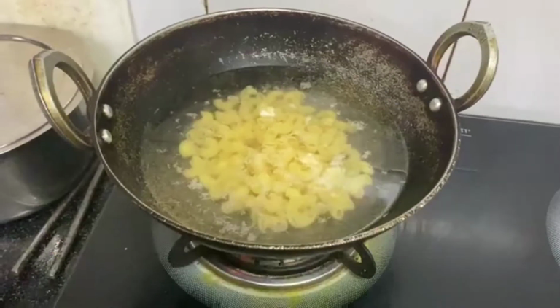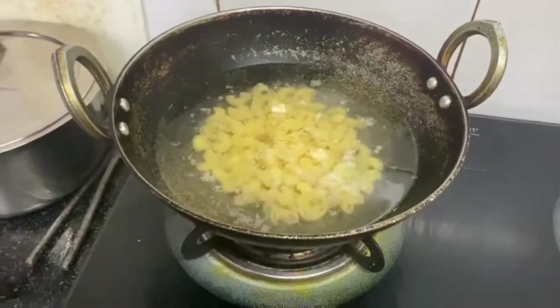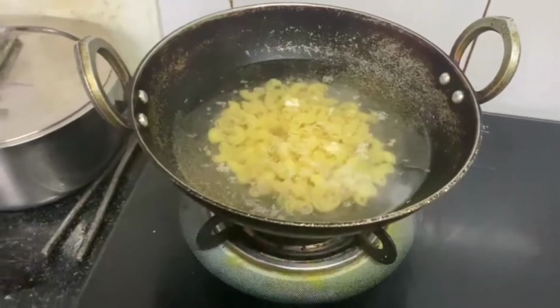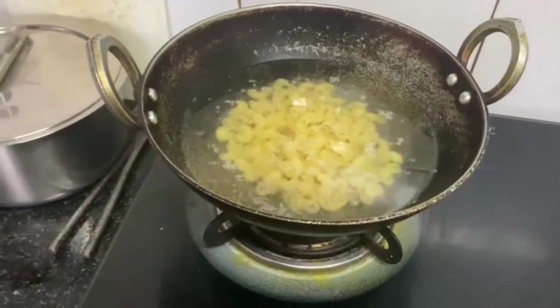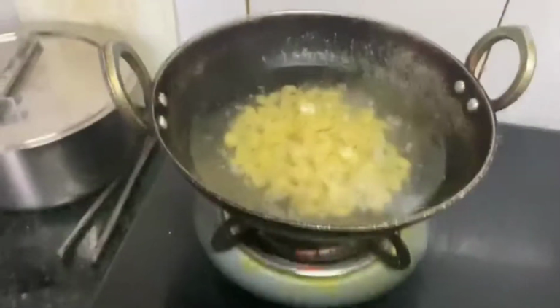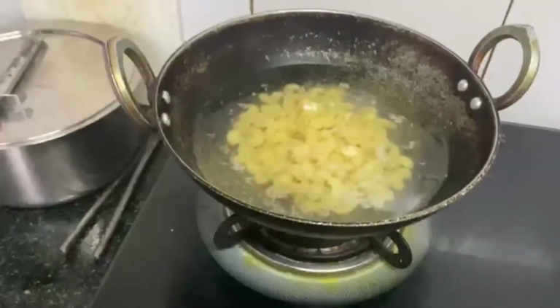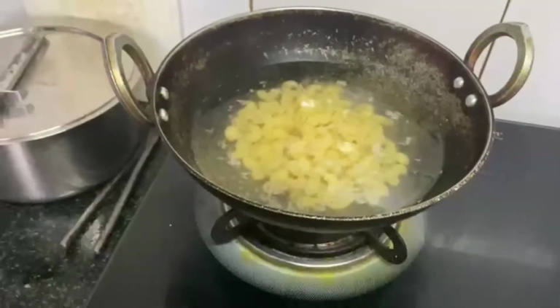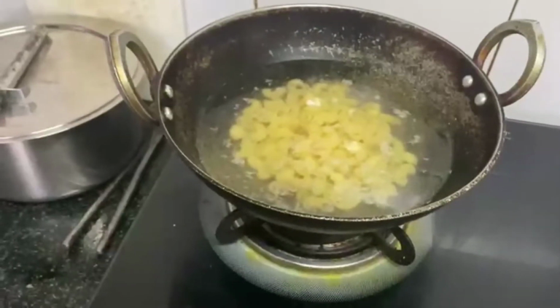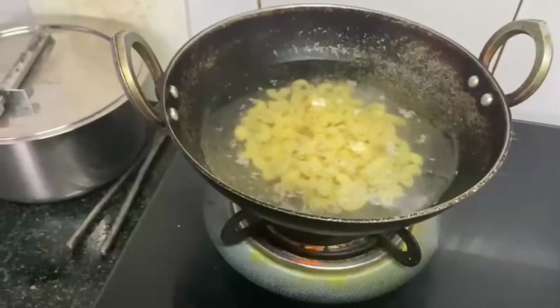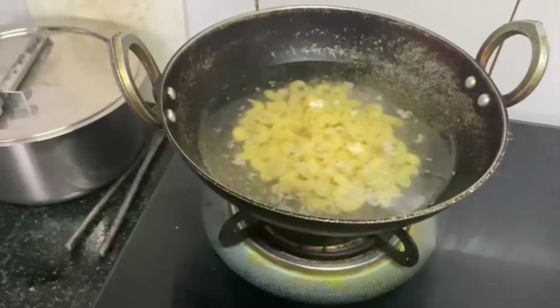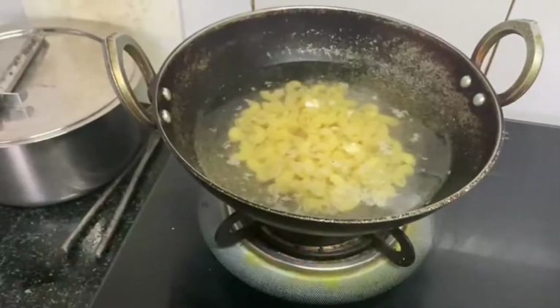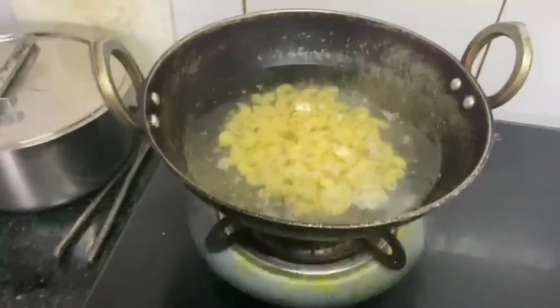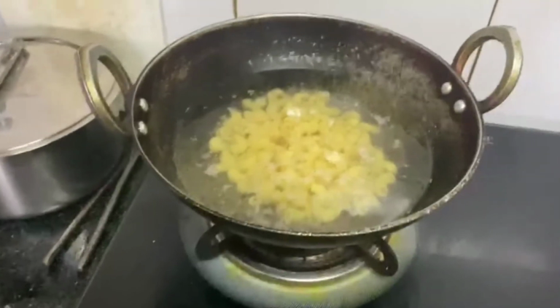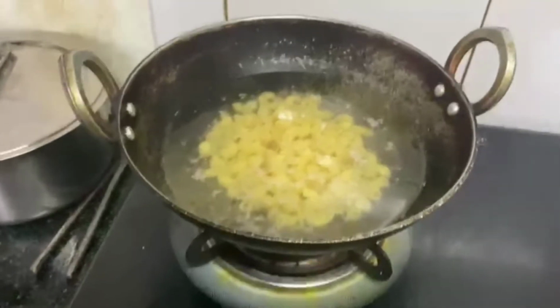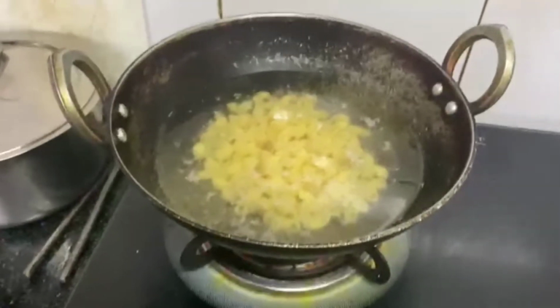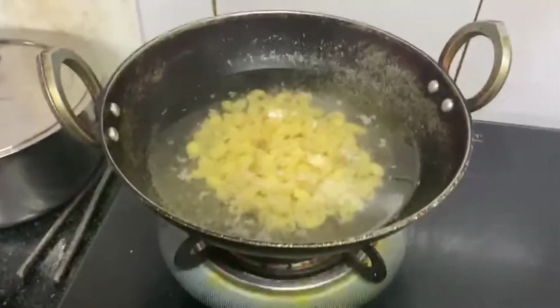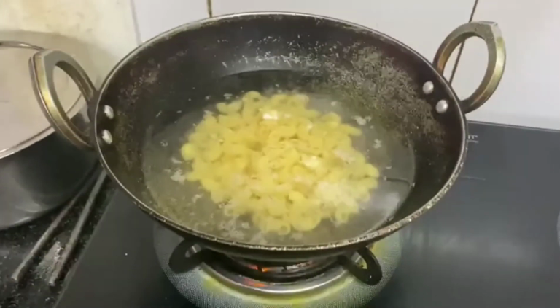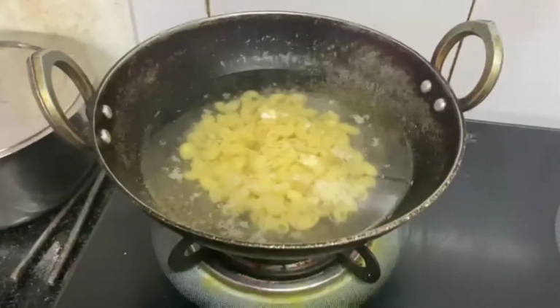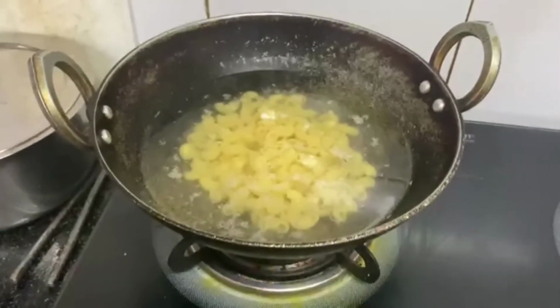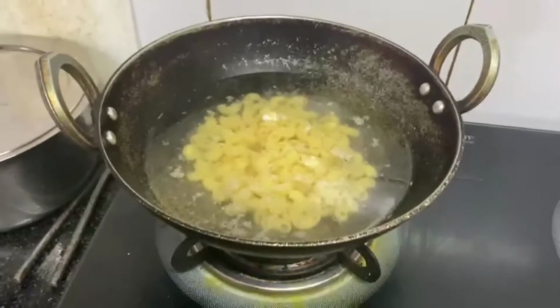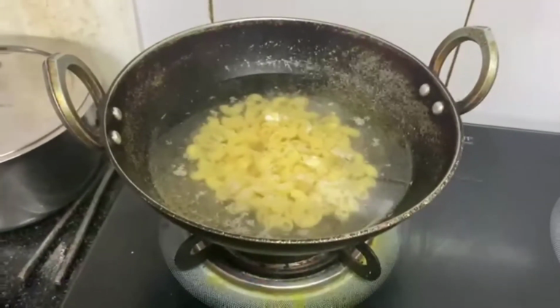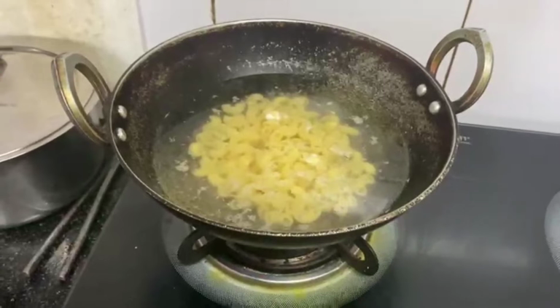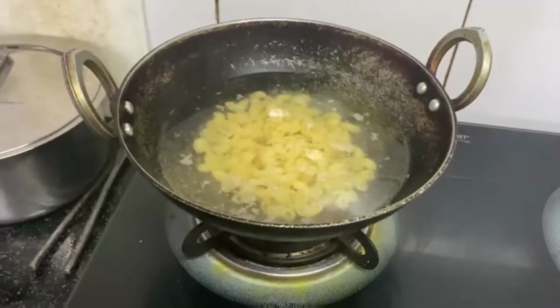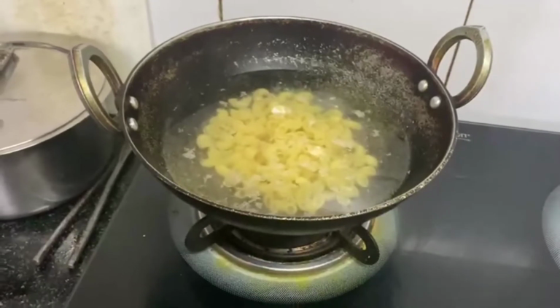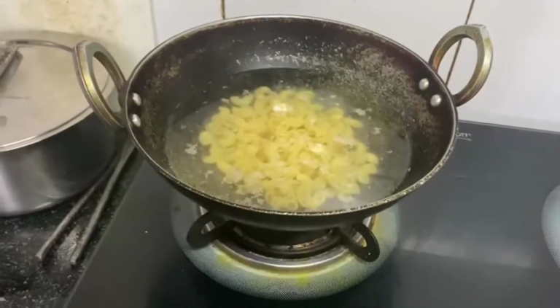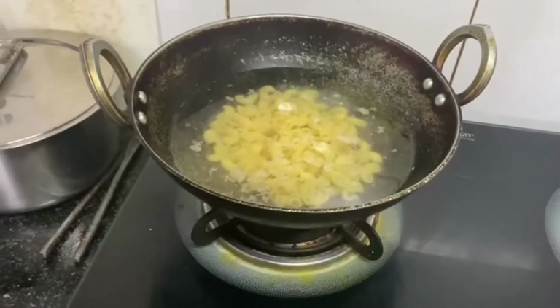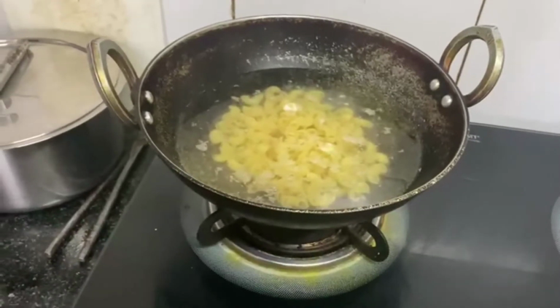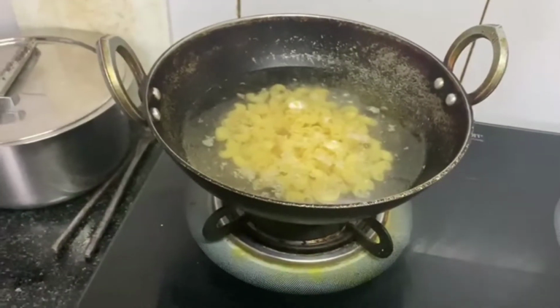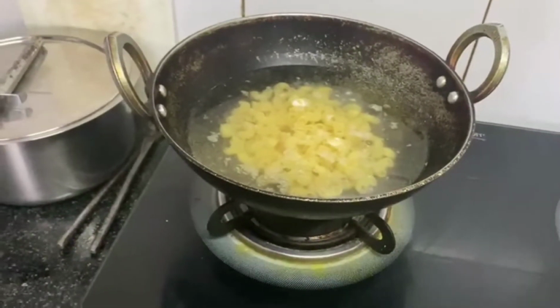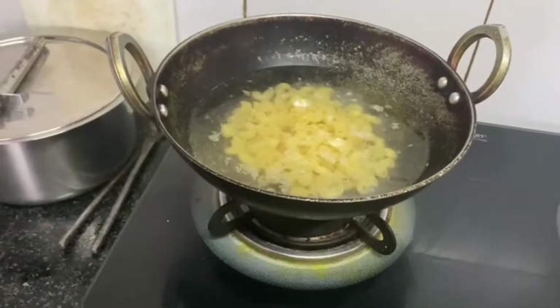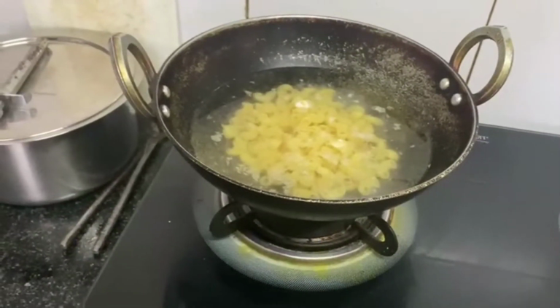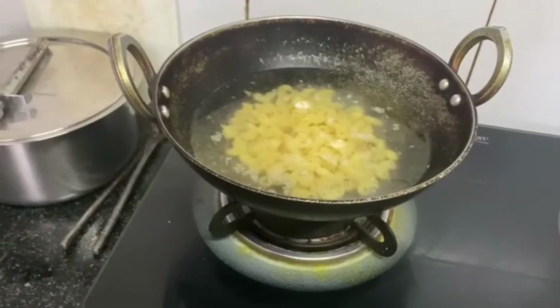Guys, this is our pasta which is boiled. We will boil it a little — we will not boil it until it is completely soft.